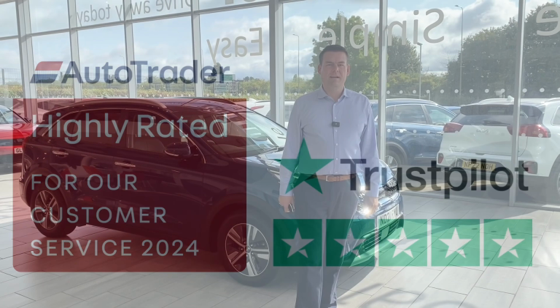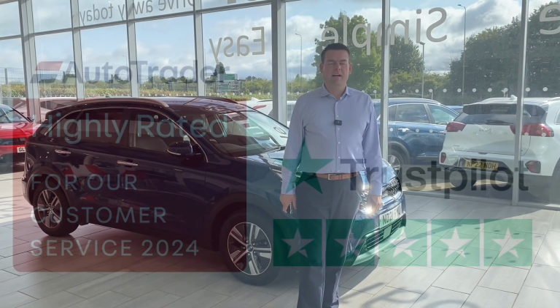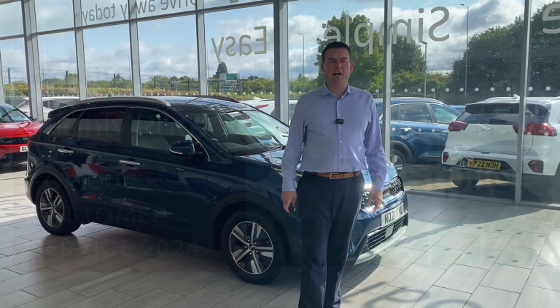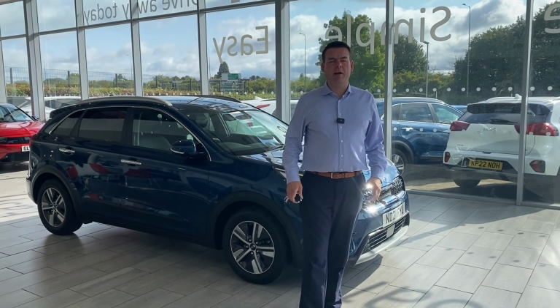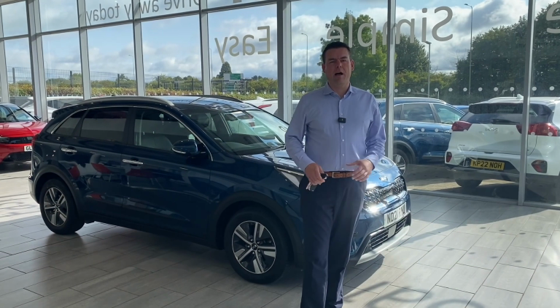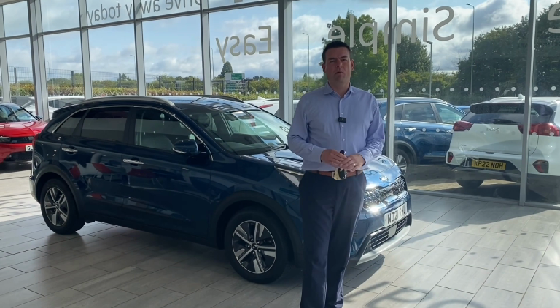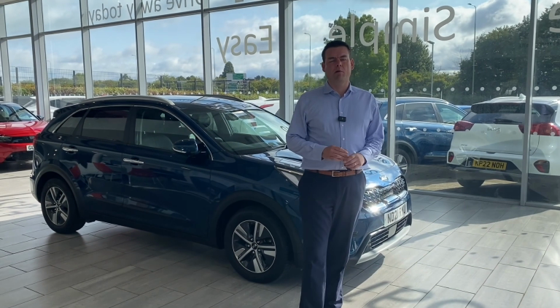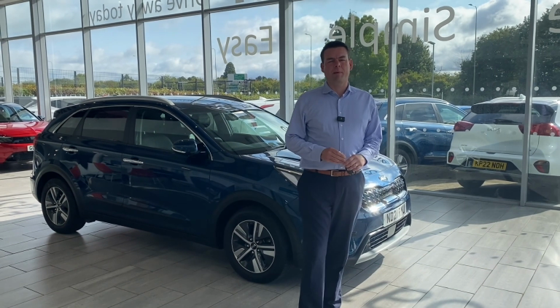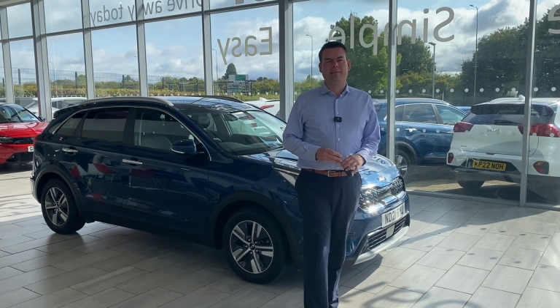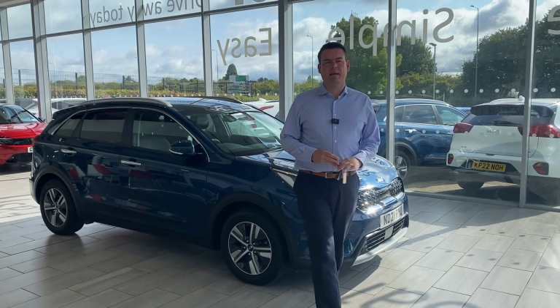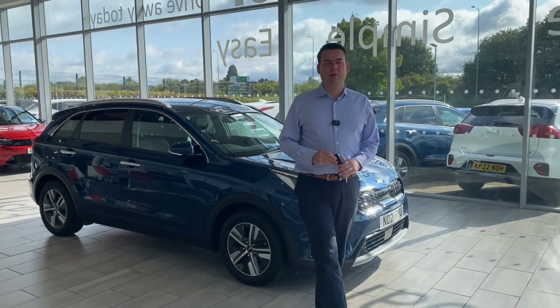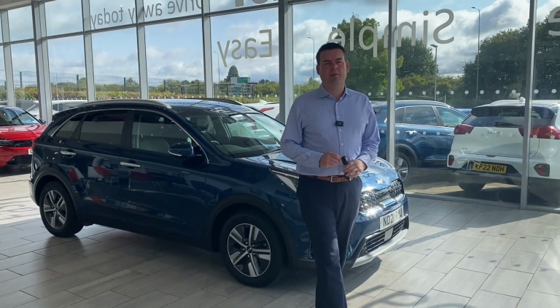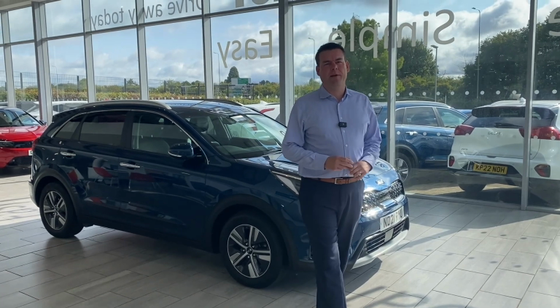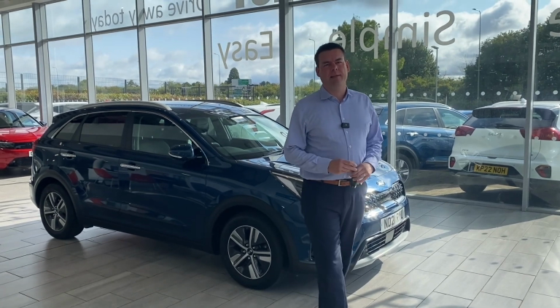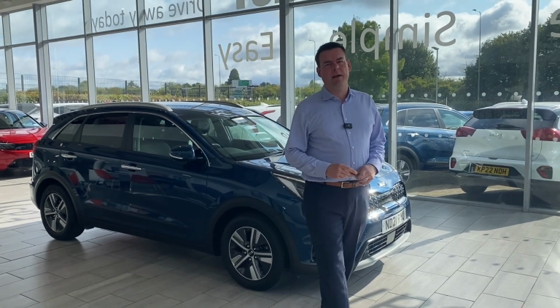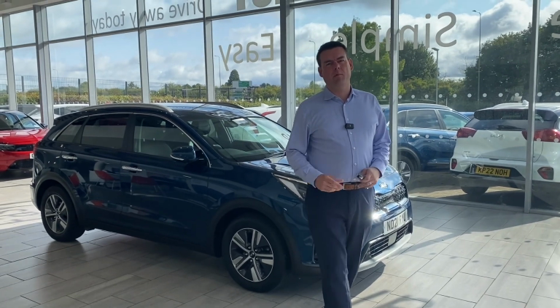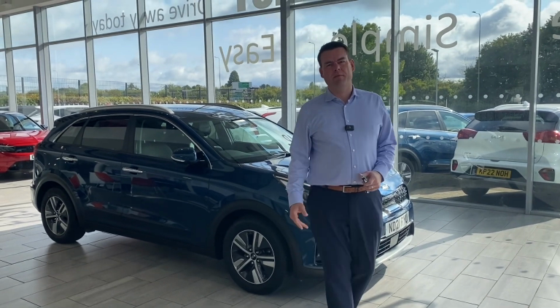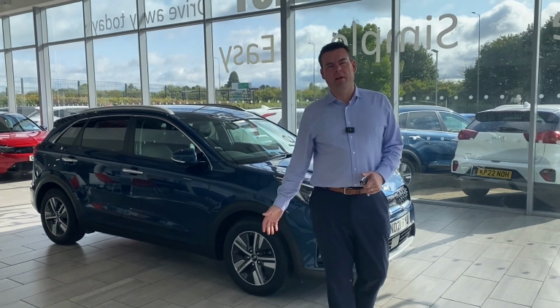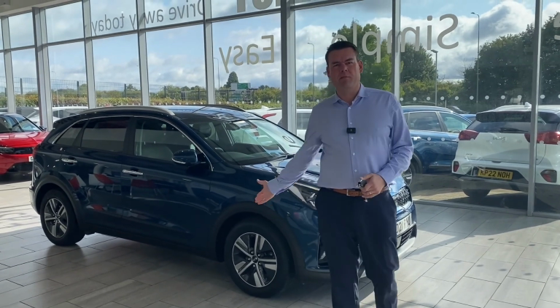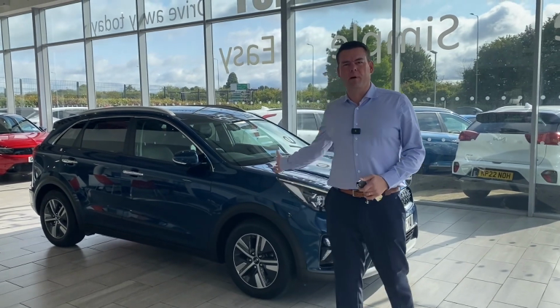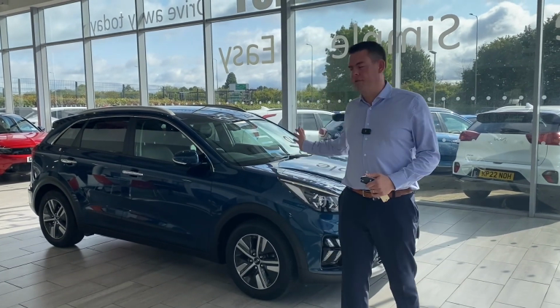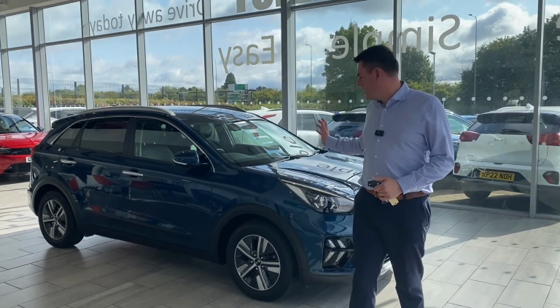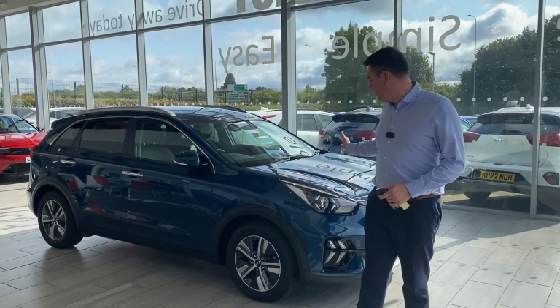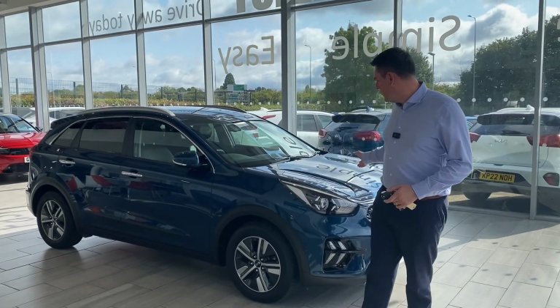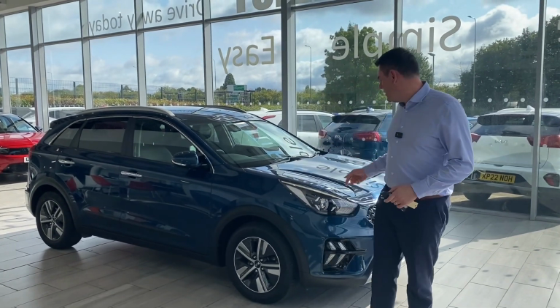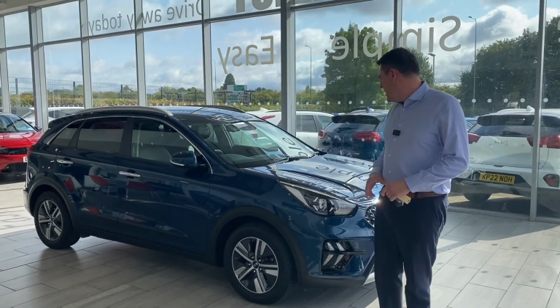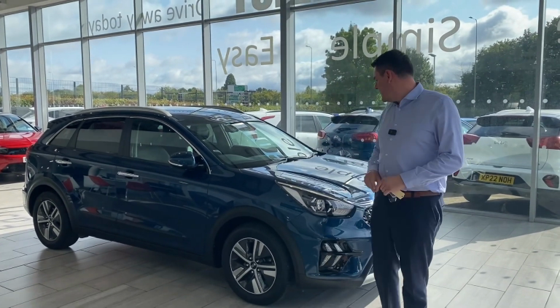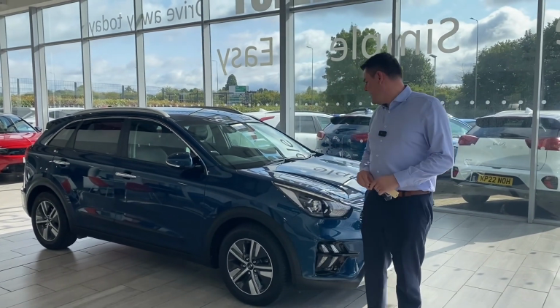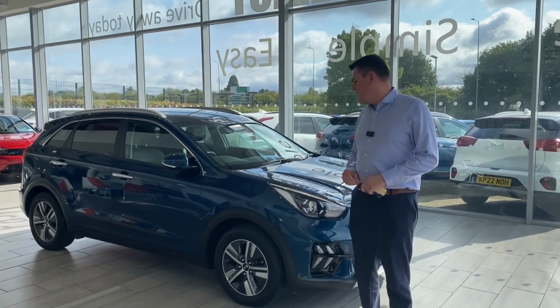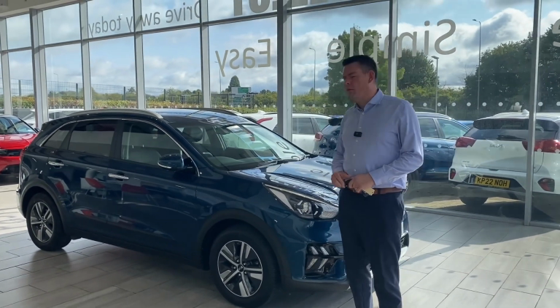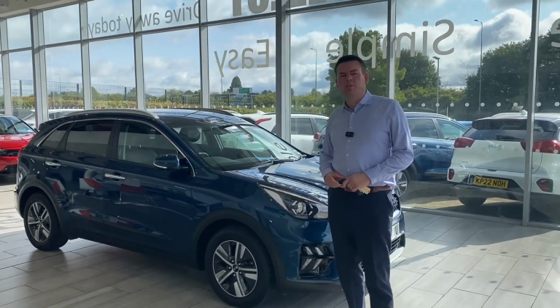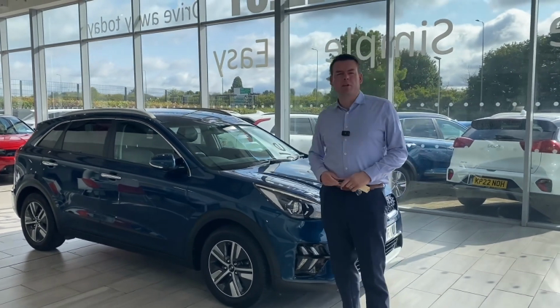Hello and welcome back to Tame Cars. Peter here with another perfect car for you — the Kia Niro 2.